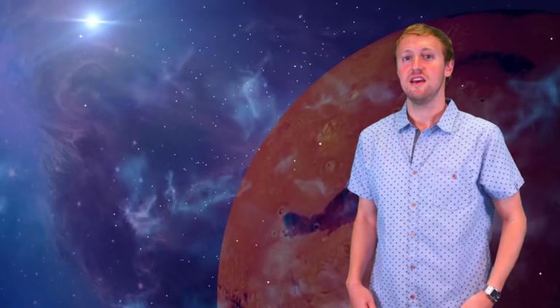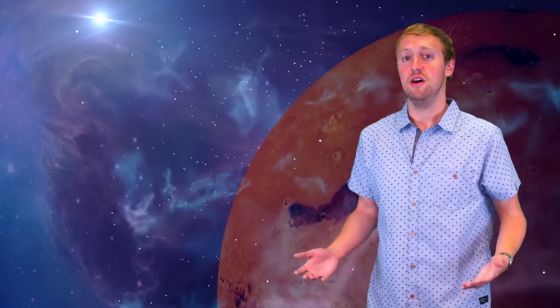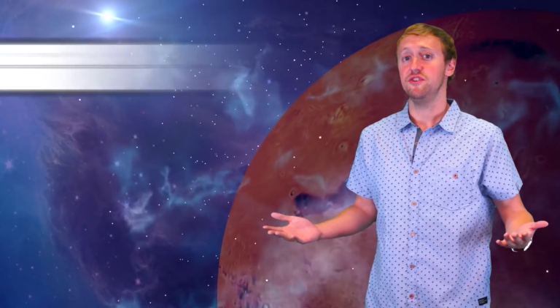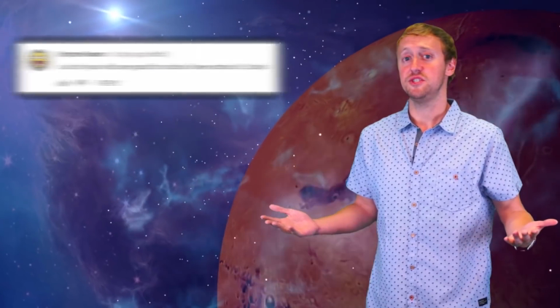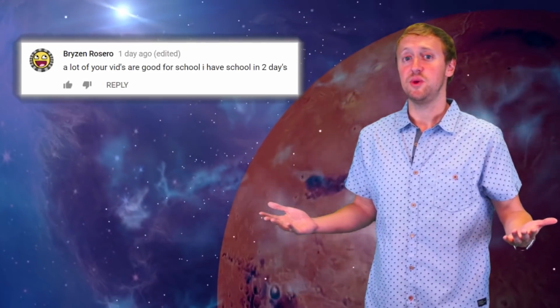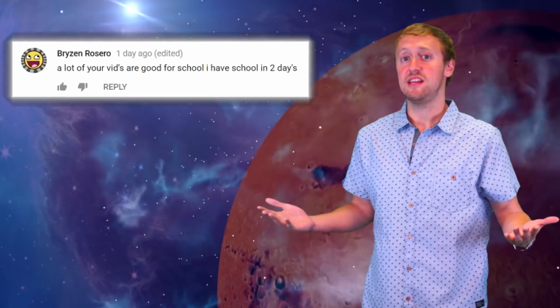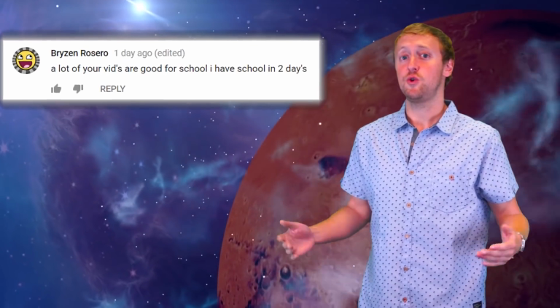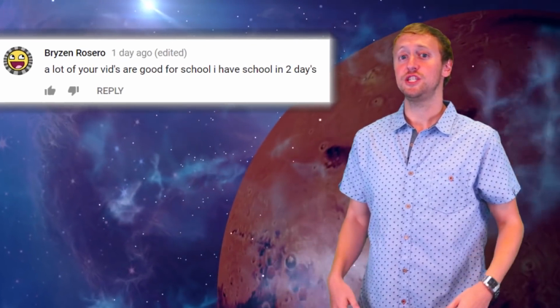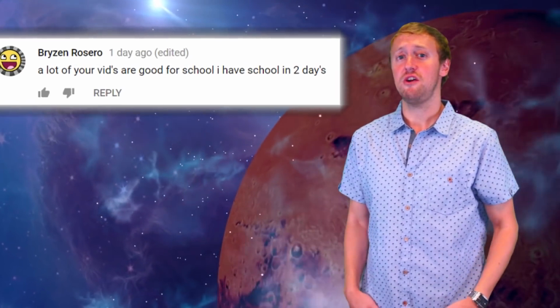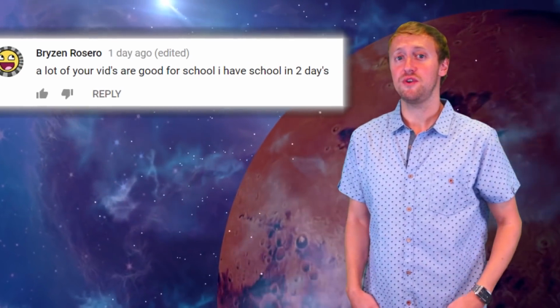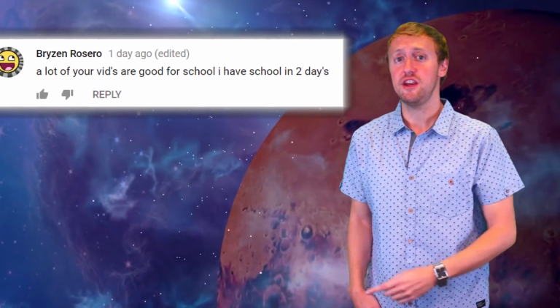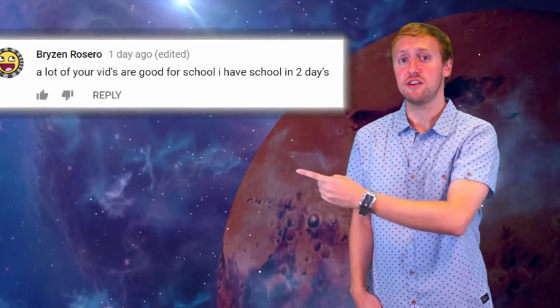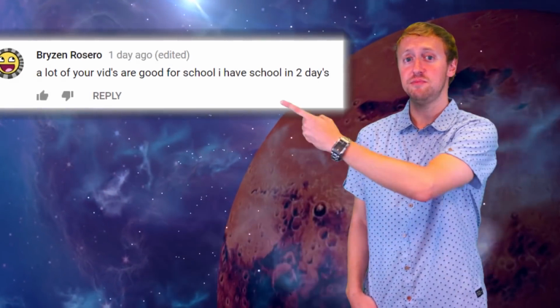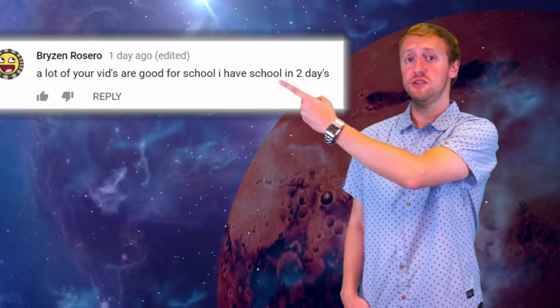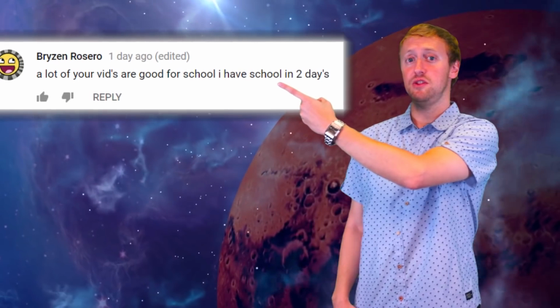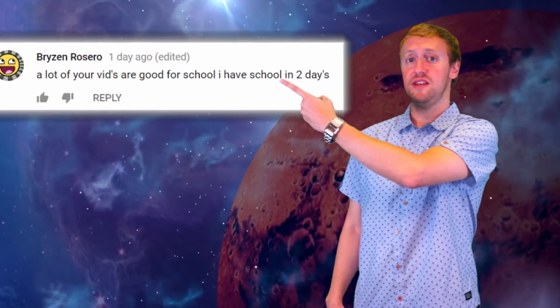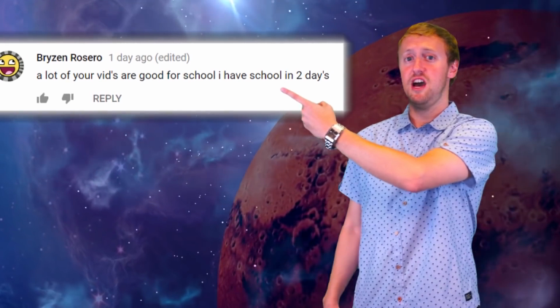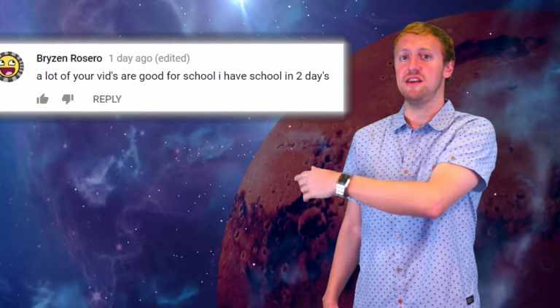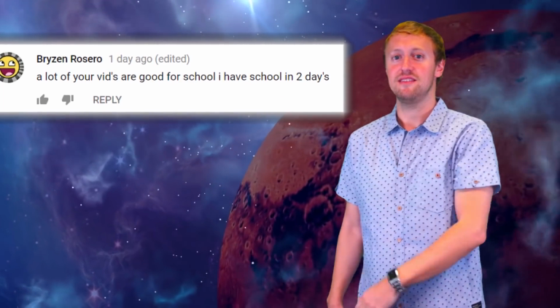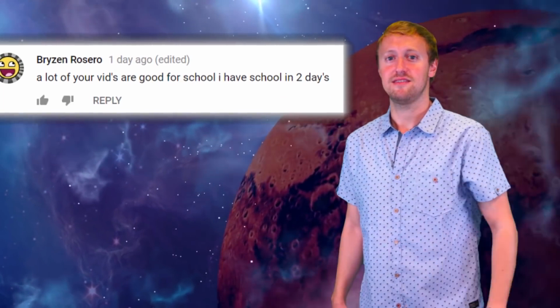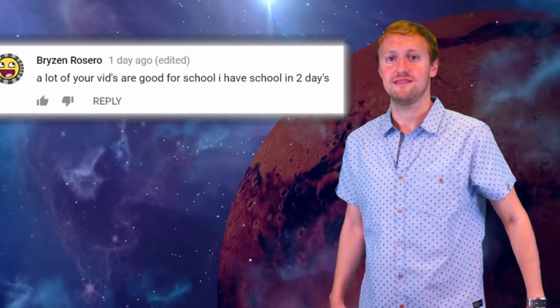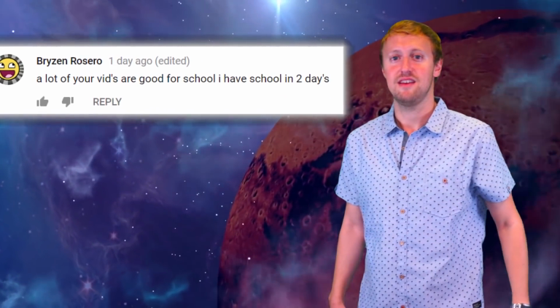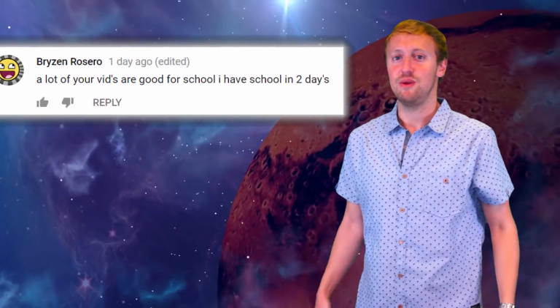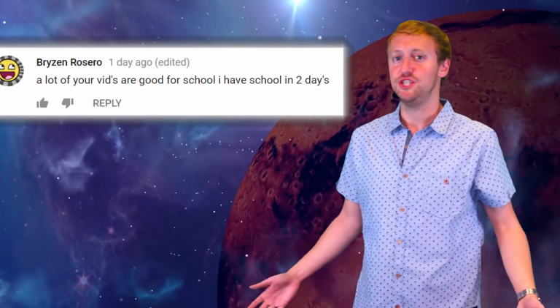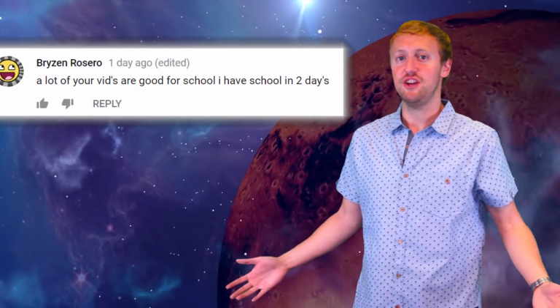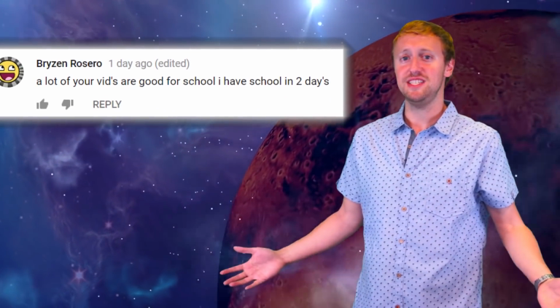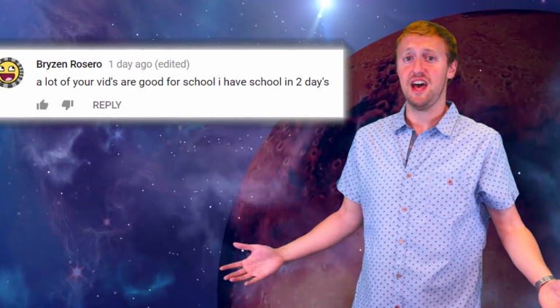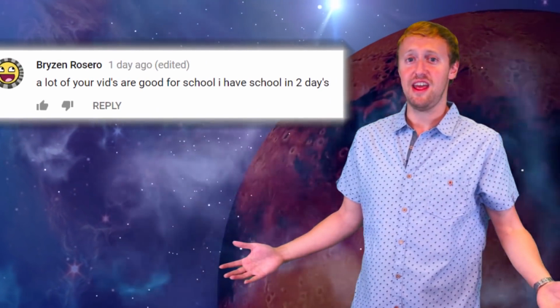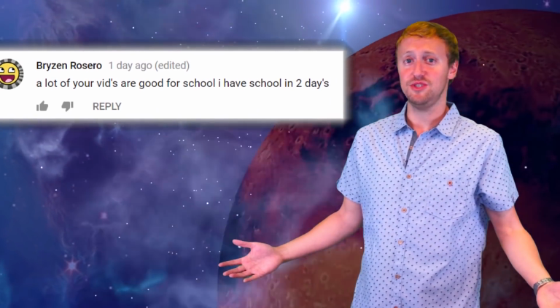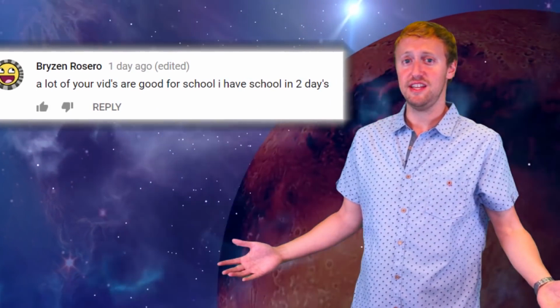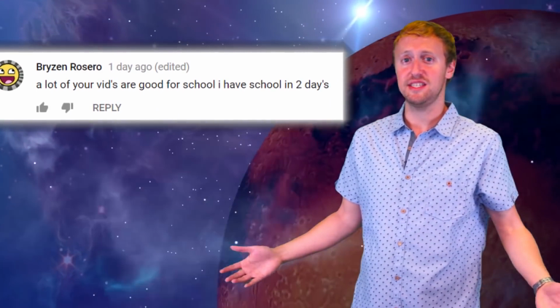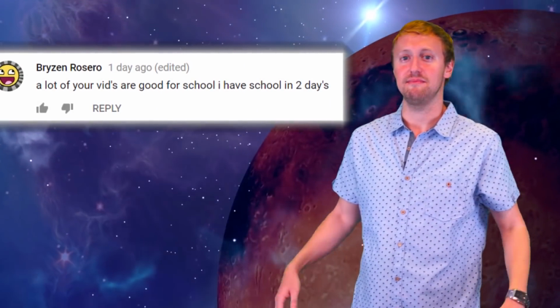But first, we'd like to give a quick shout out to this person who left this comment. We appreciate your insight and we'll see you next time.